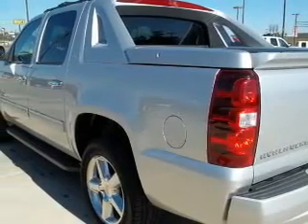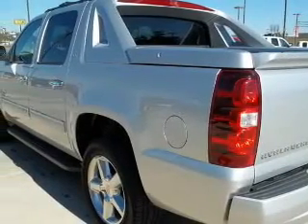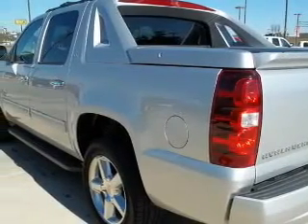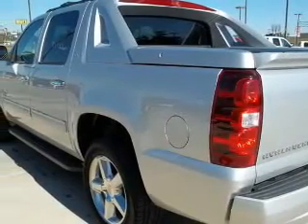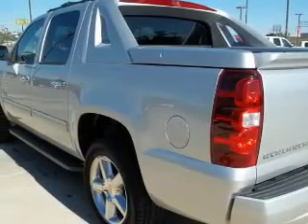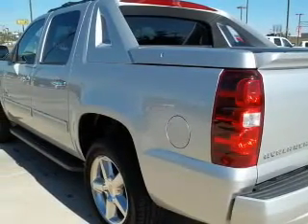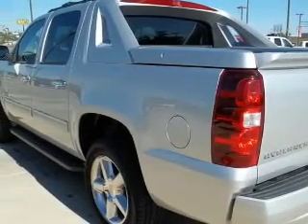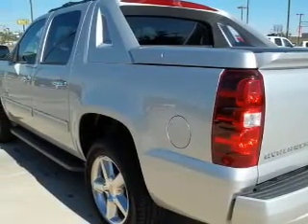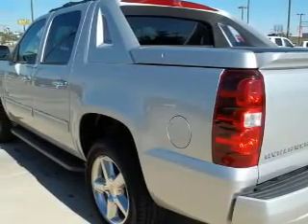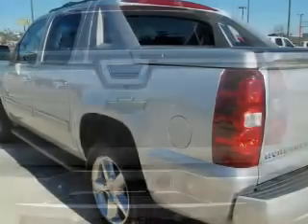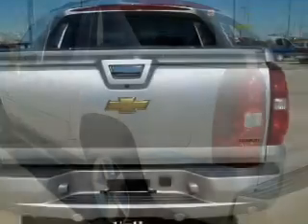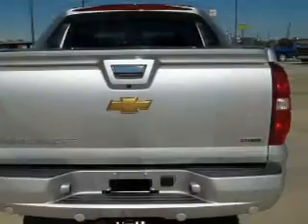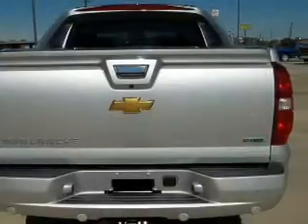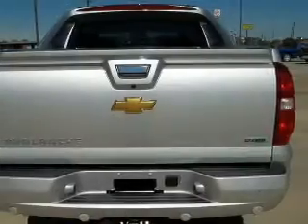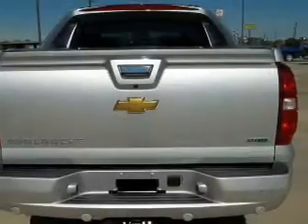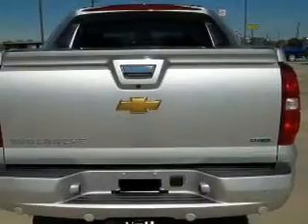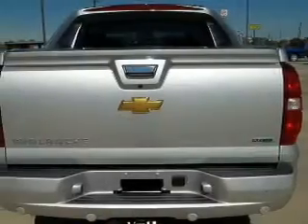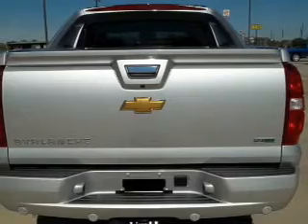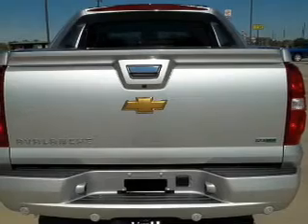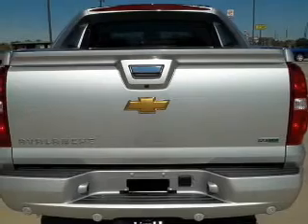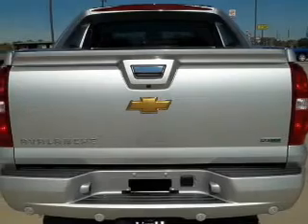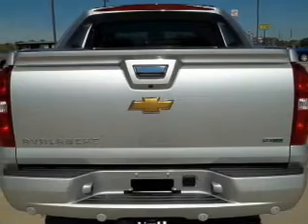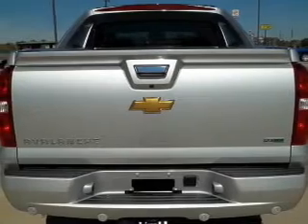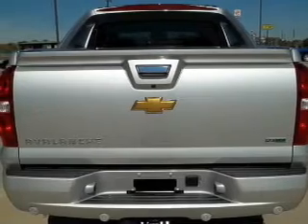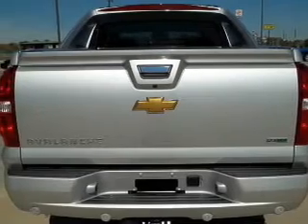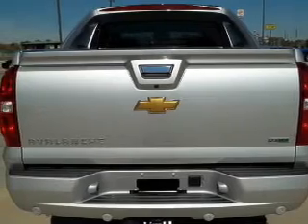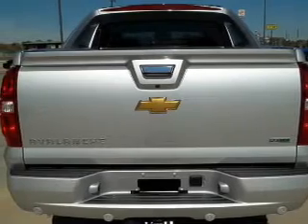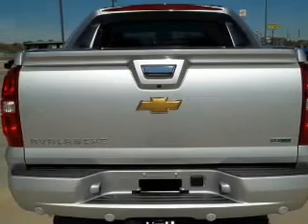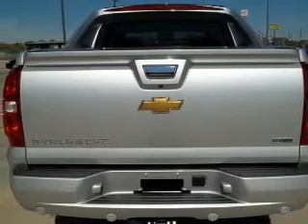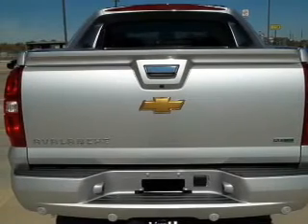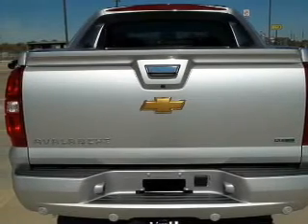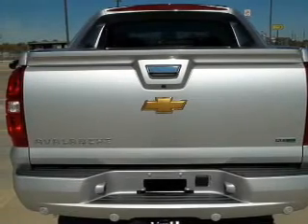Heated seats are a desirable comfort feature. Enjoy the comfort of dual temperature controls.